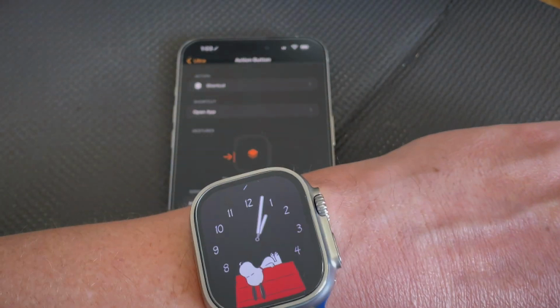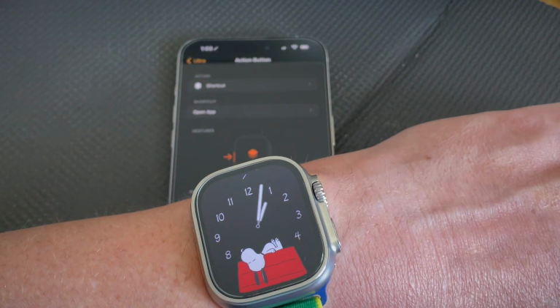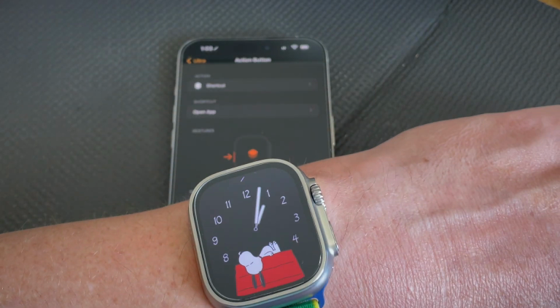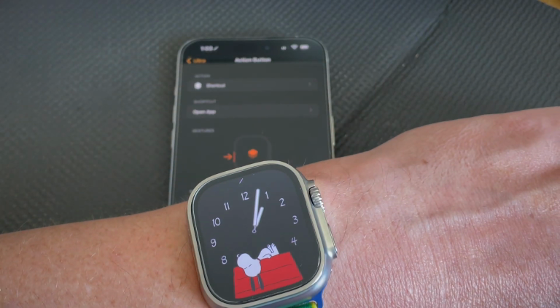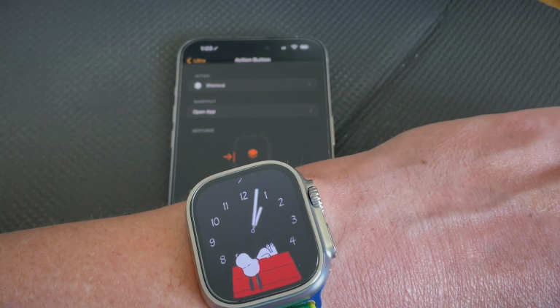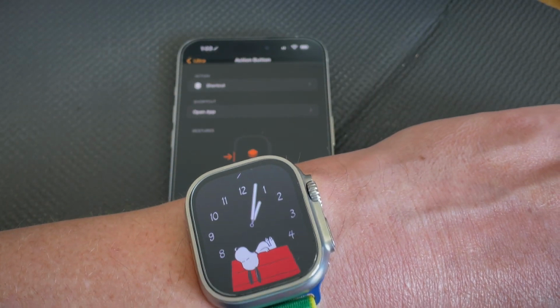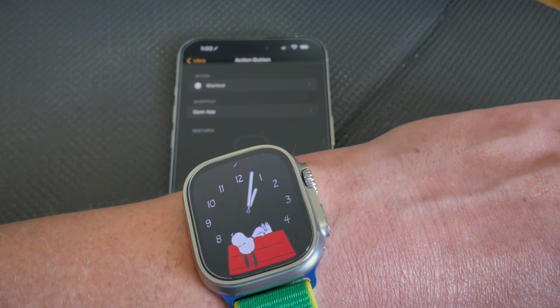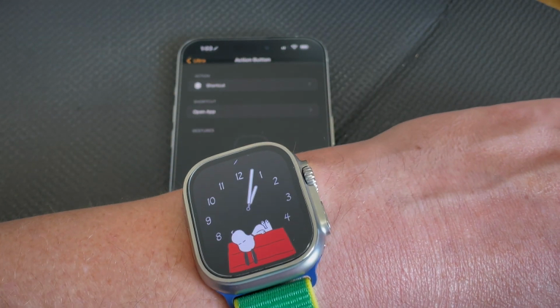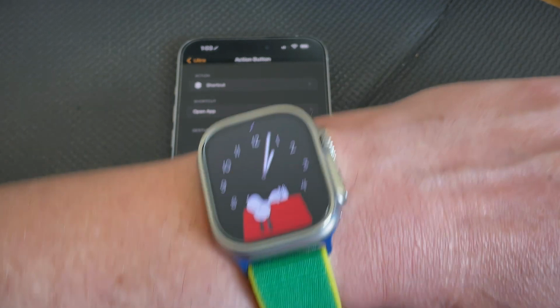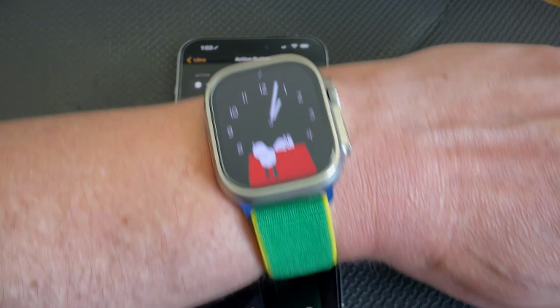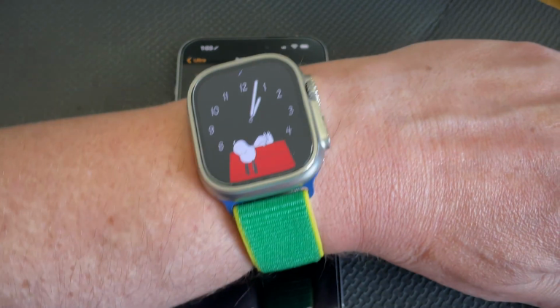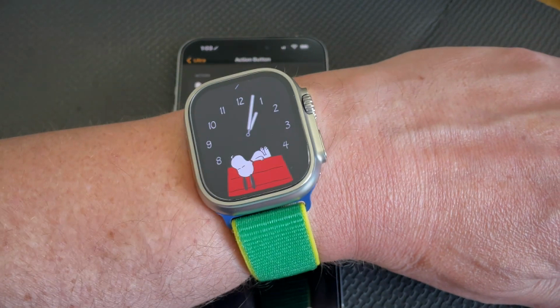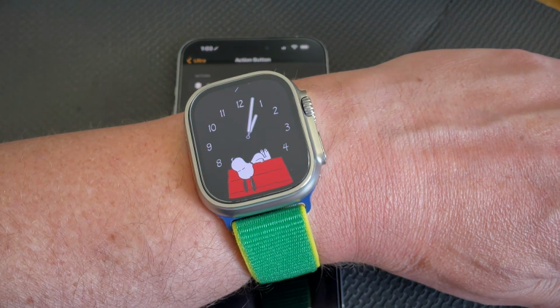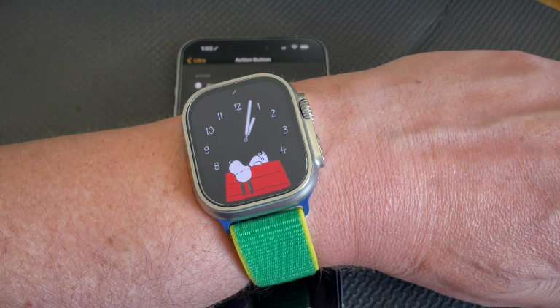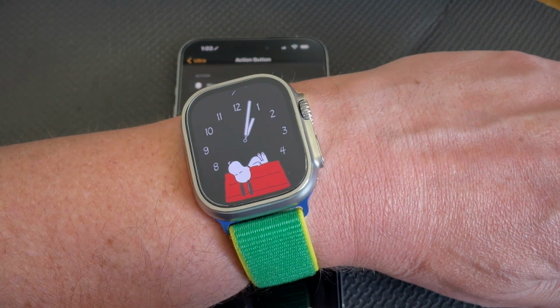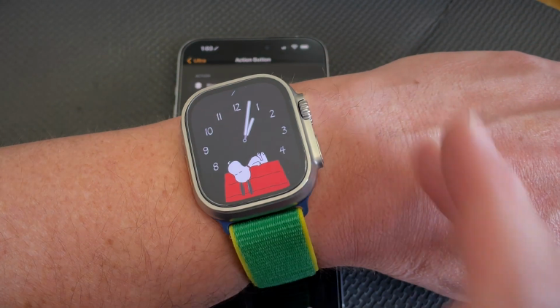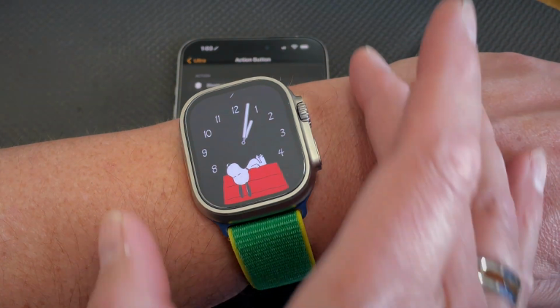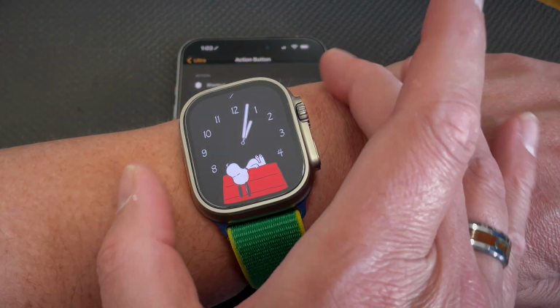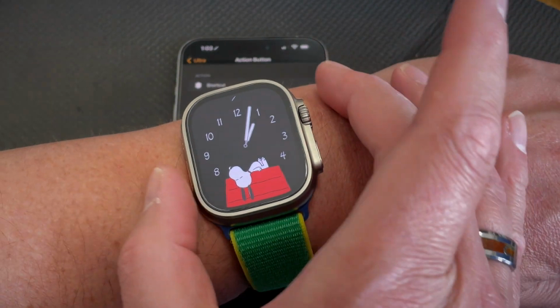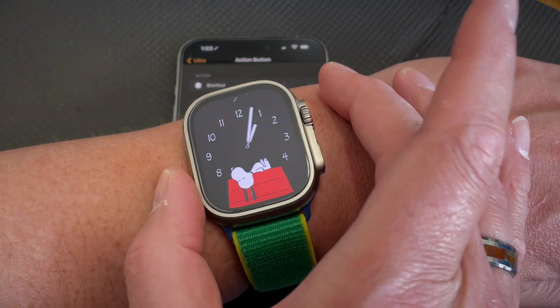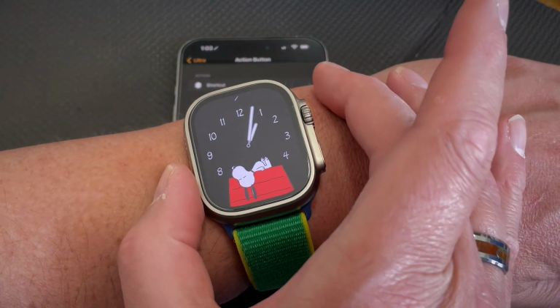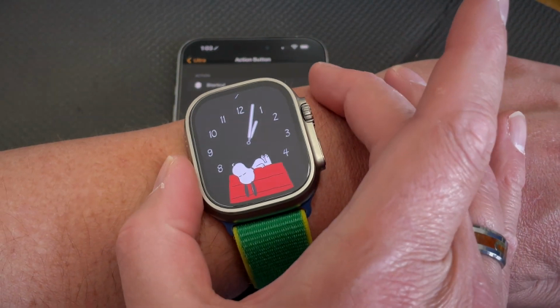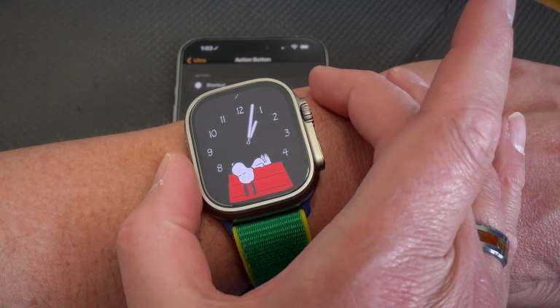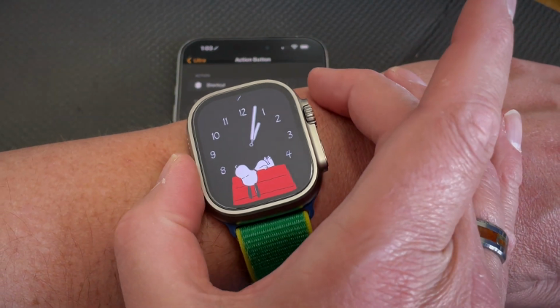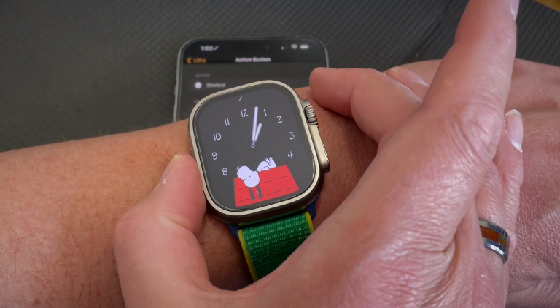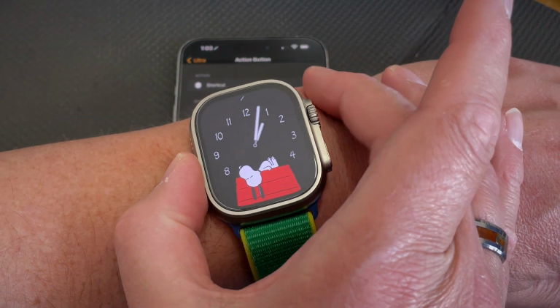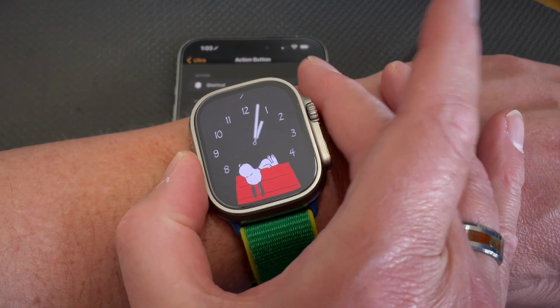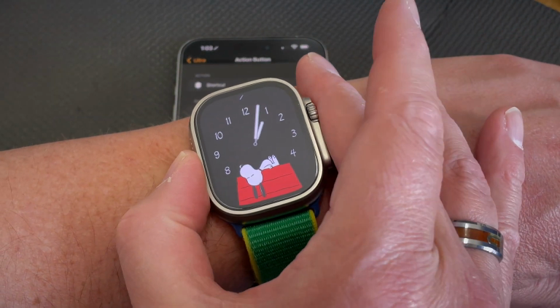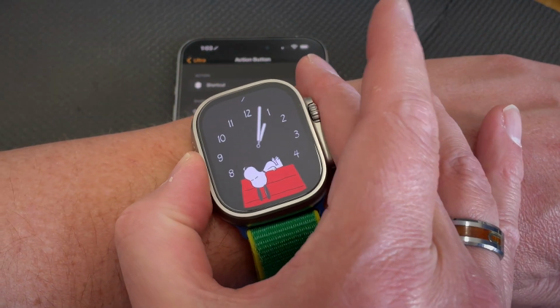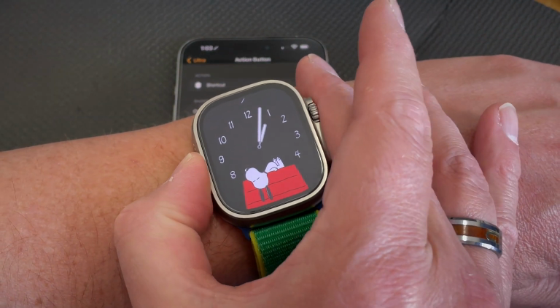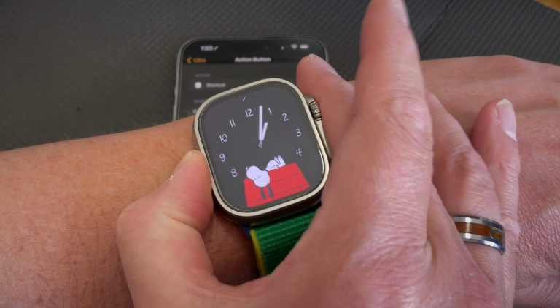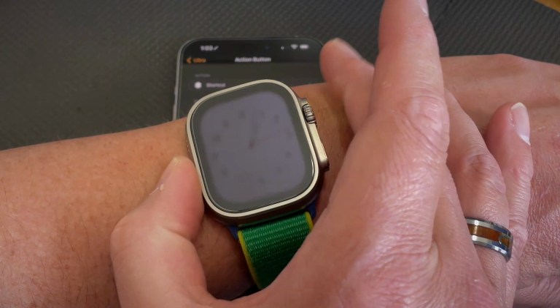Right now I've got the action button on my watch set to run the shortcut that opens that third-party workout app. Let's go ahead and click it.